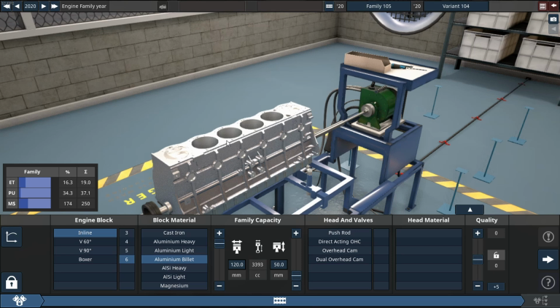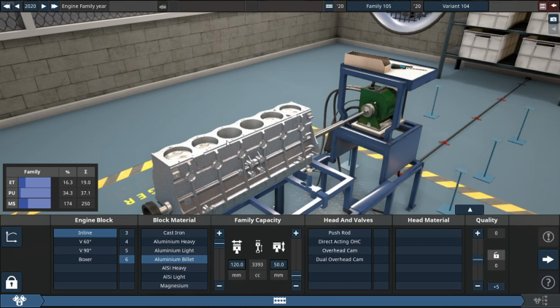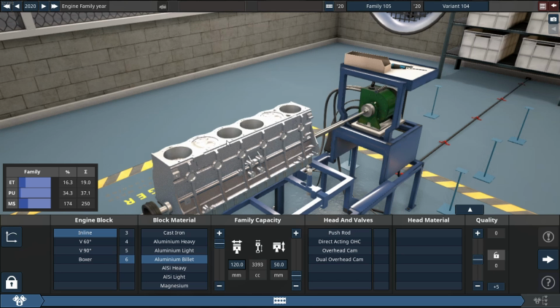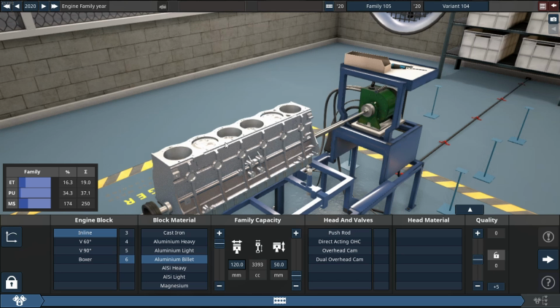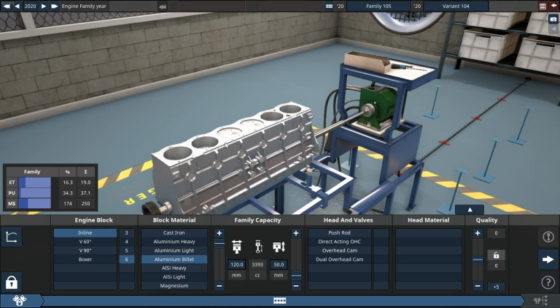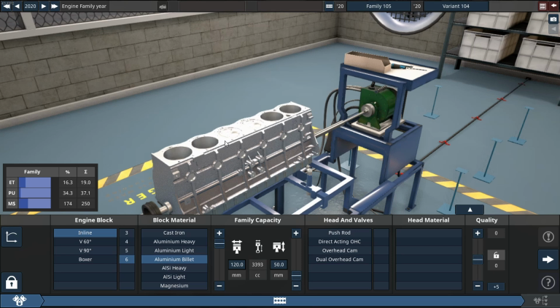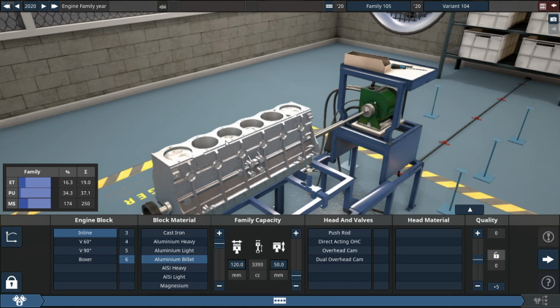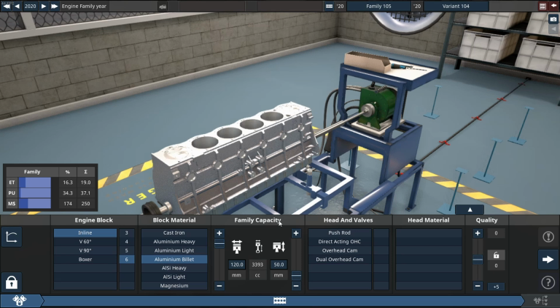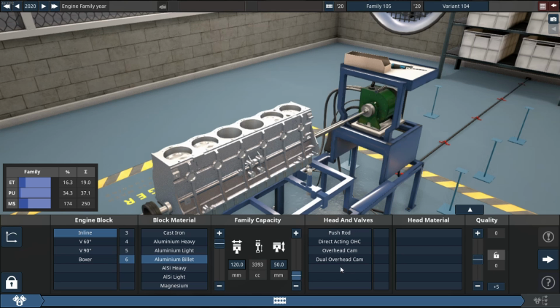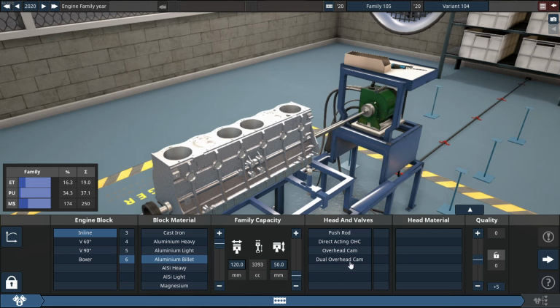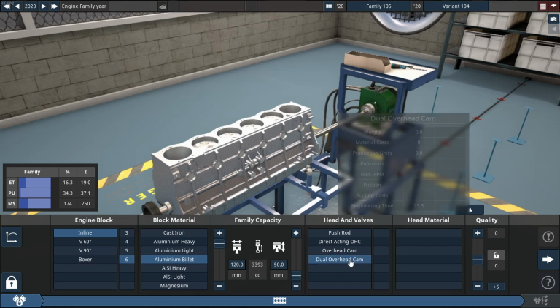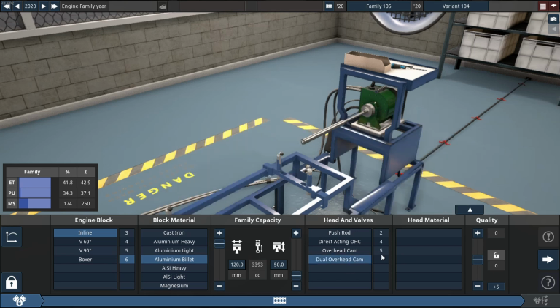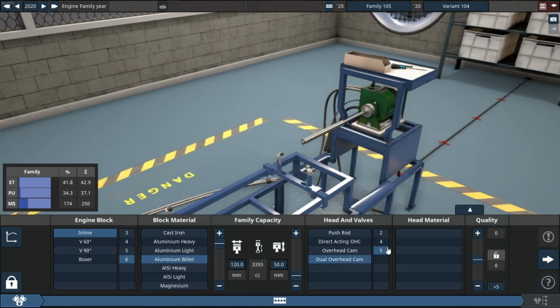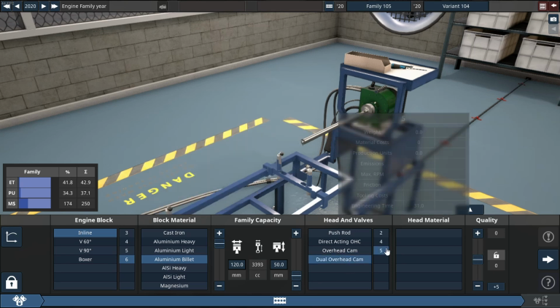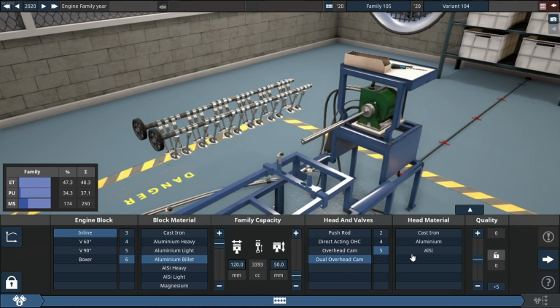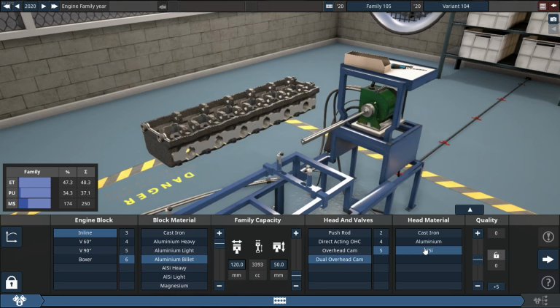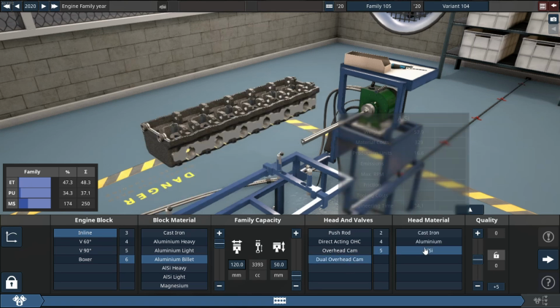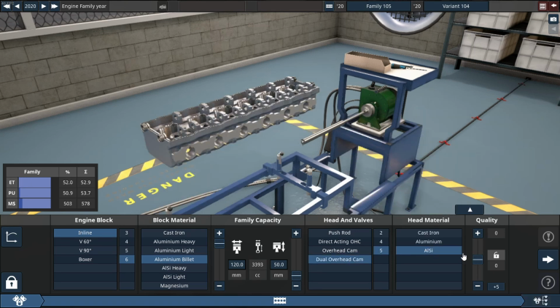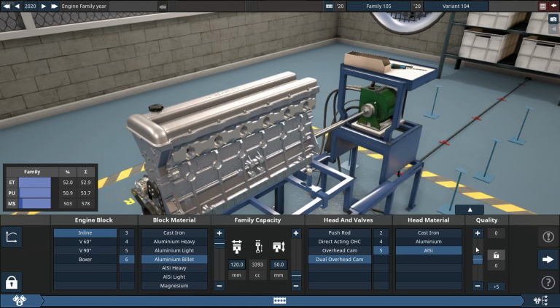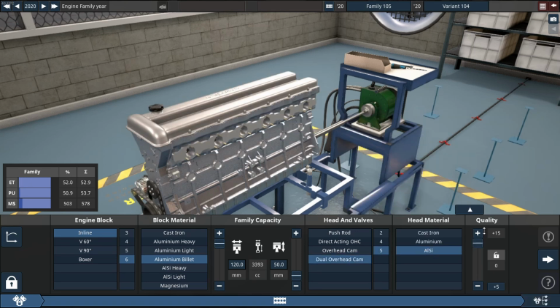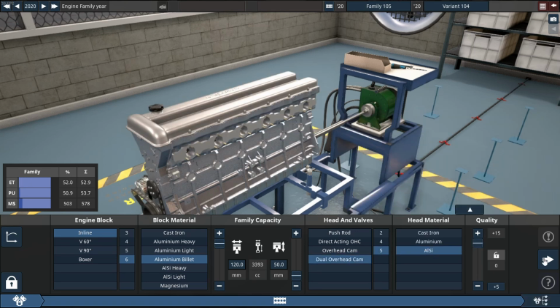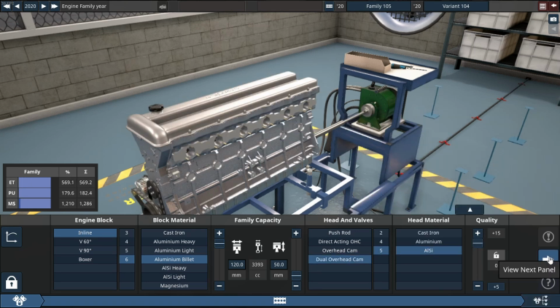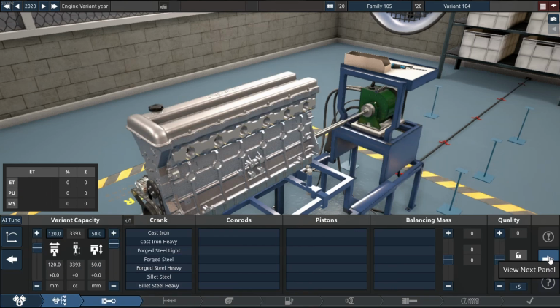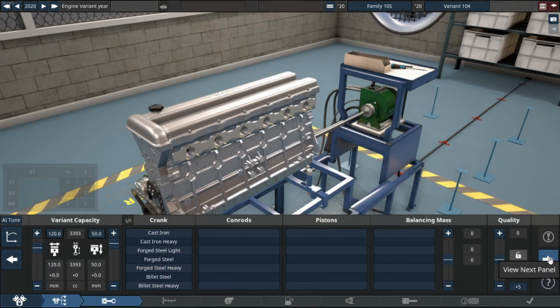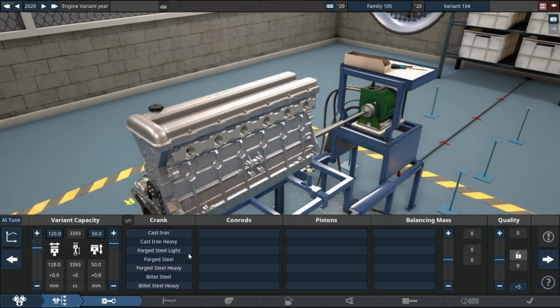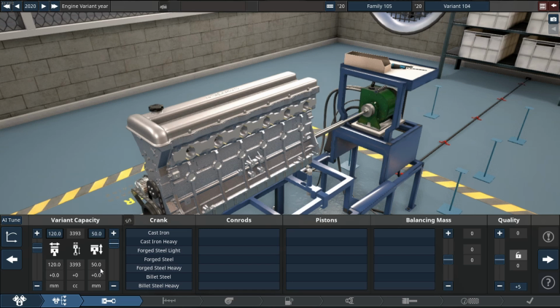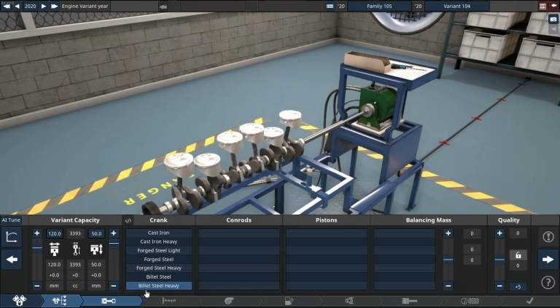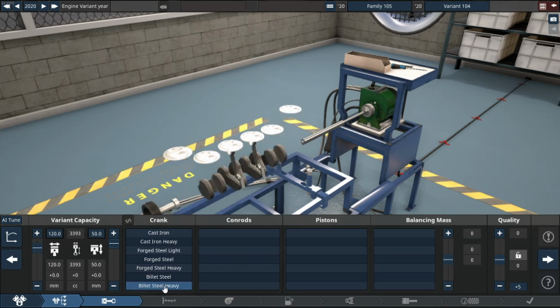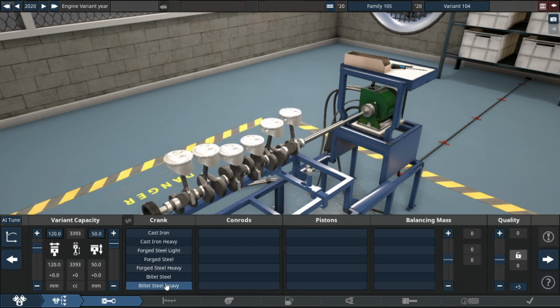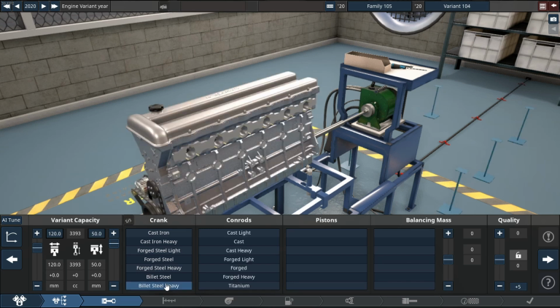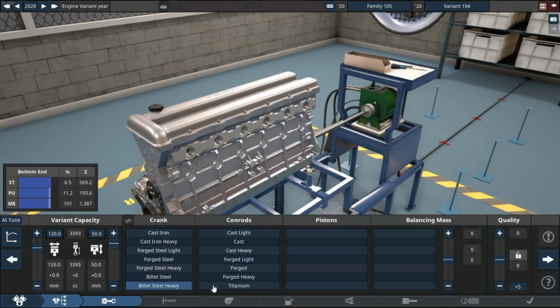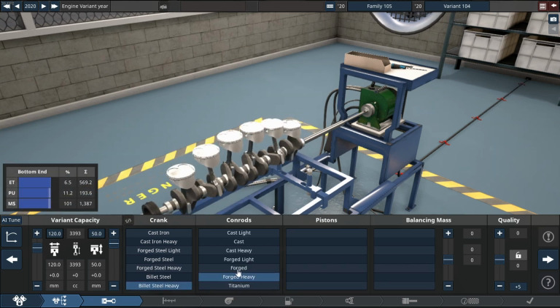Let's see if we can make an inline-six engine that can make well over 4000 horsepower with a relatively small displacement.